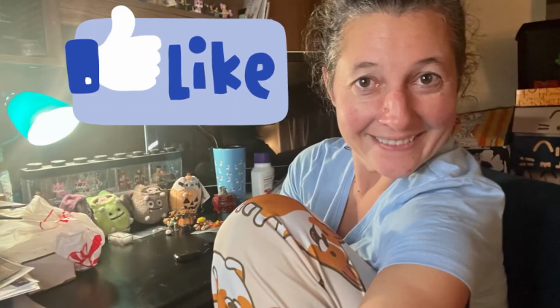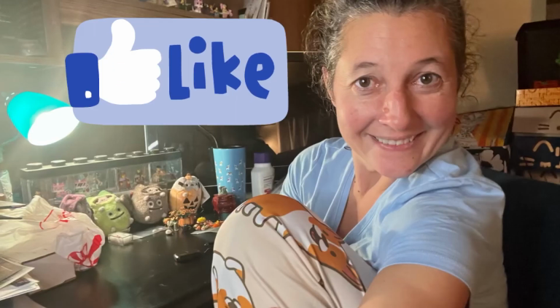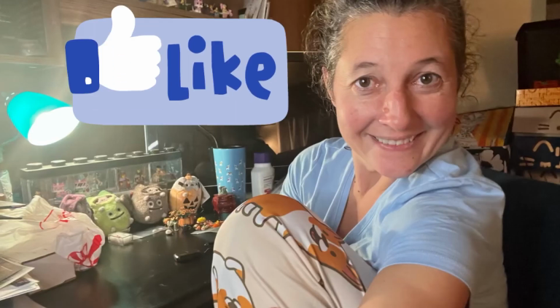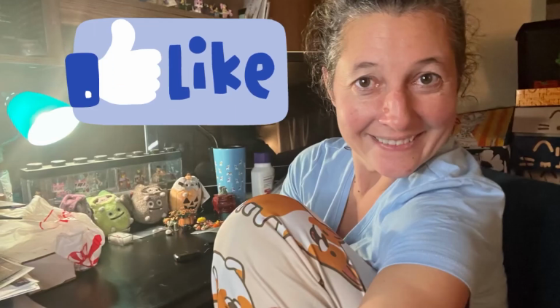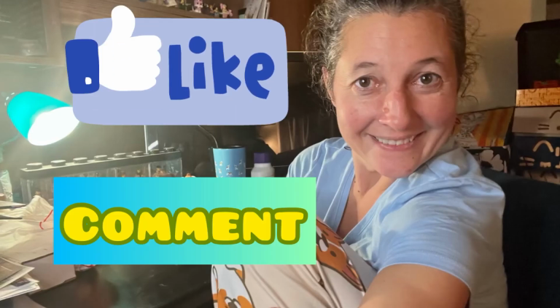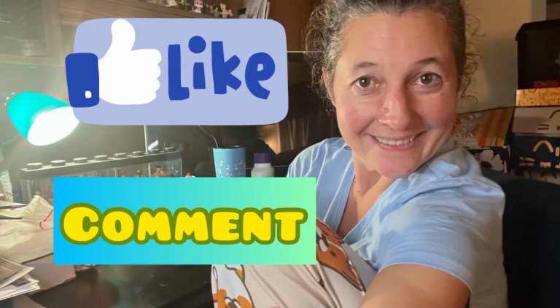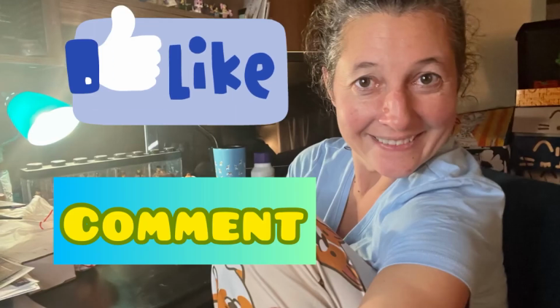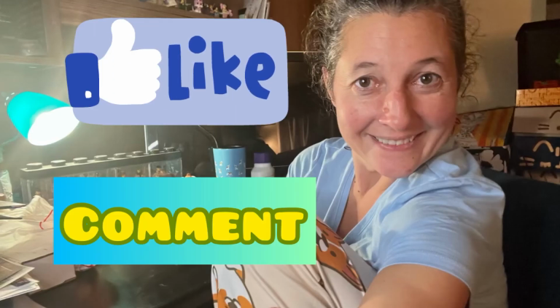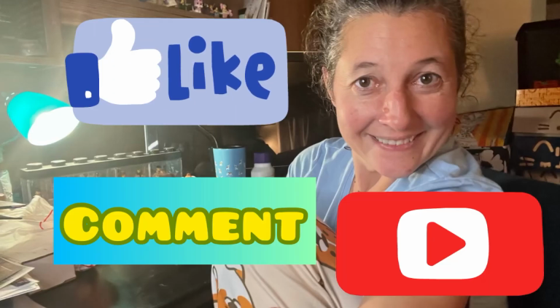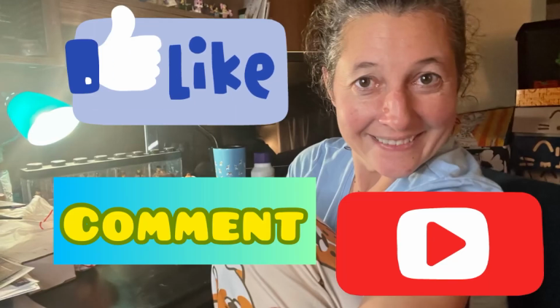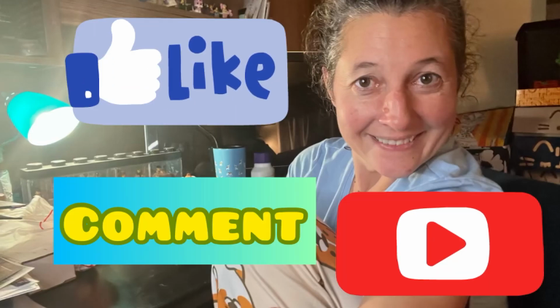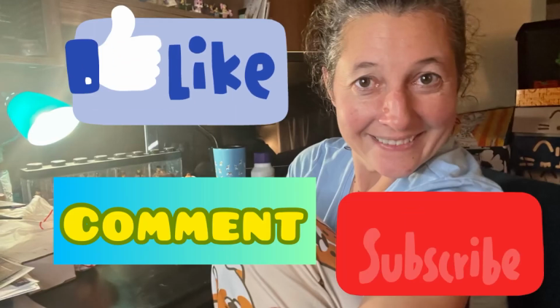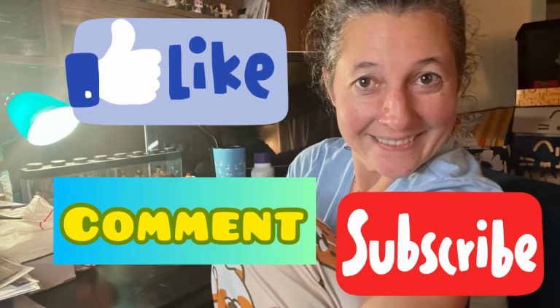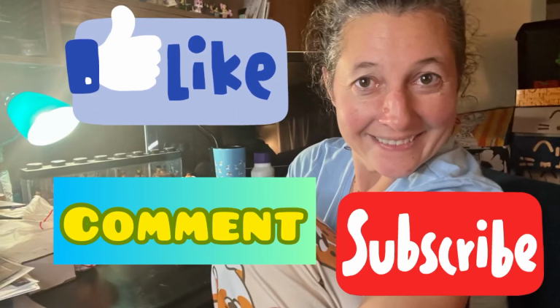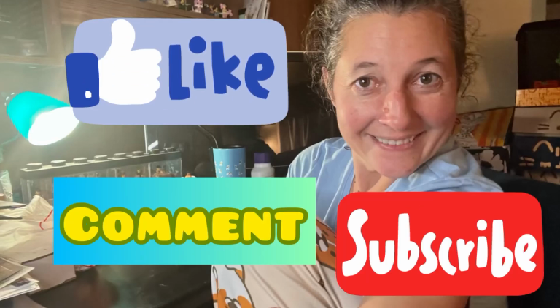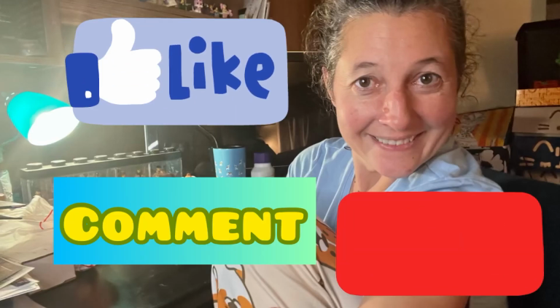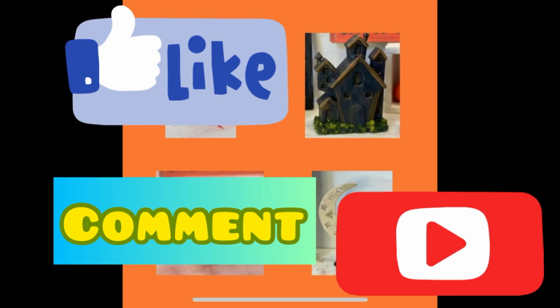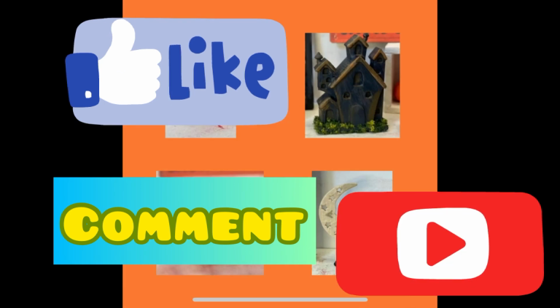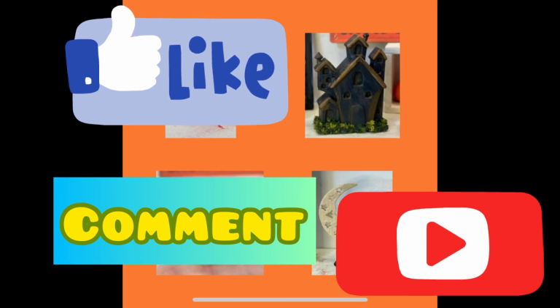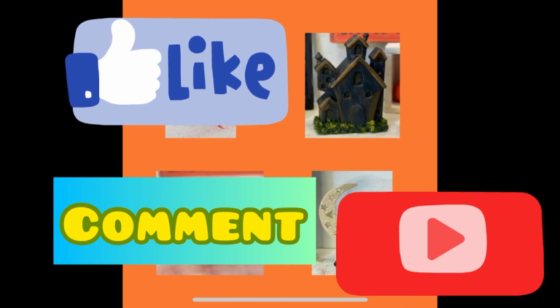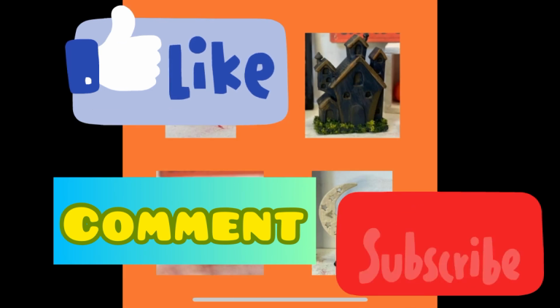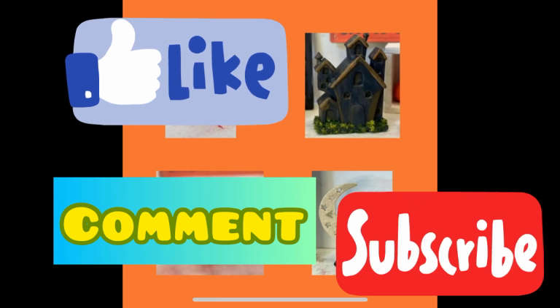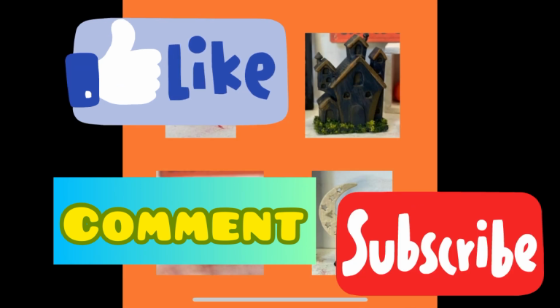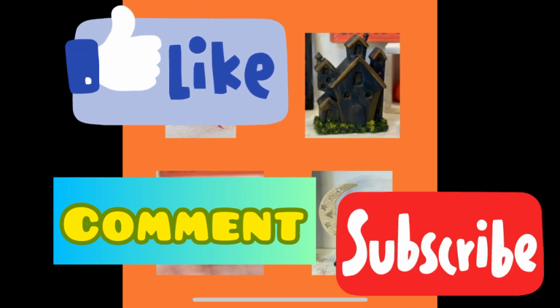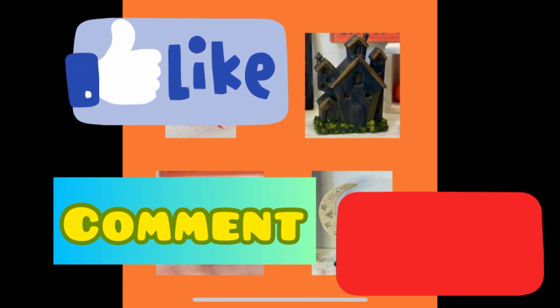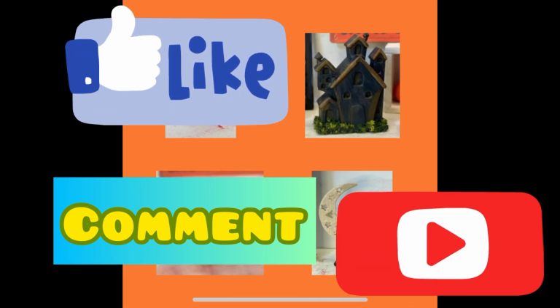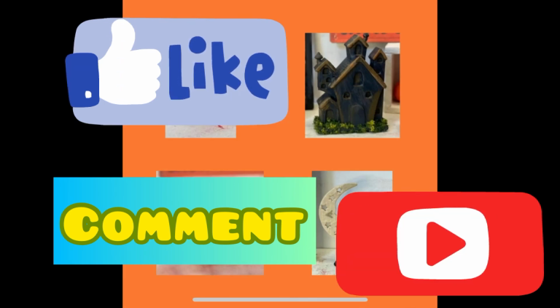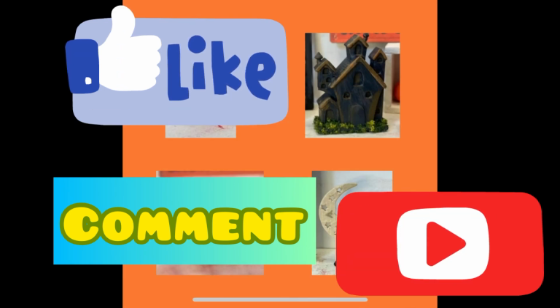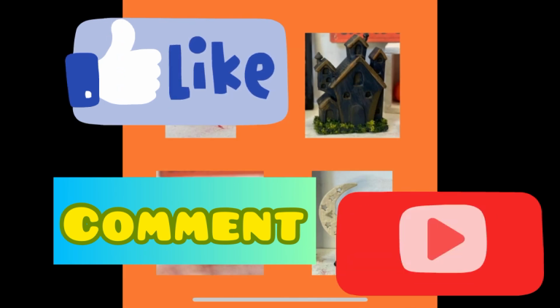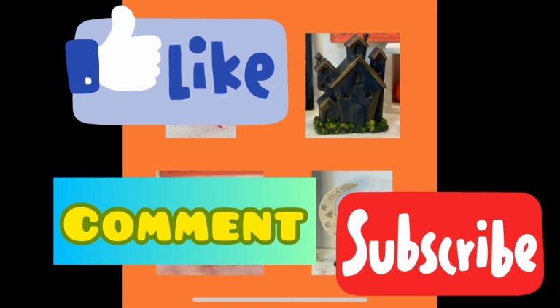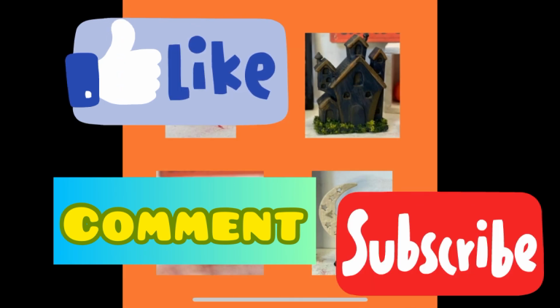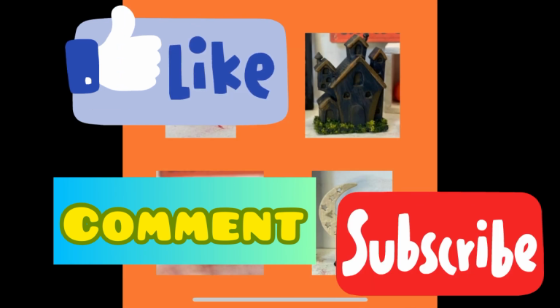I hope everyone enjoyed this video. Please like, comment, subscribe, and everyone take care.